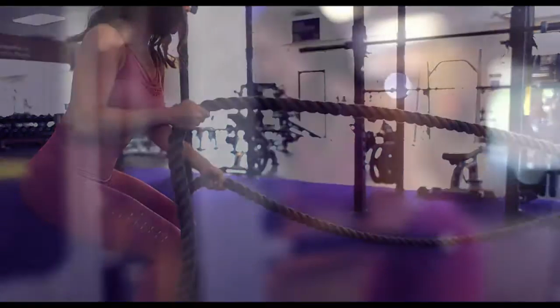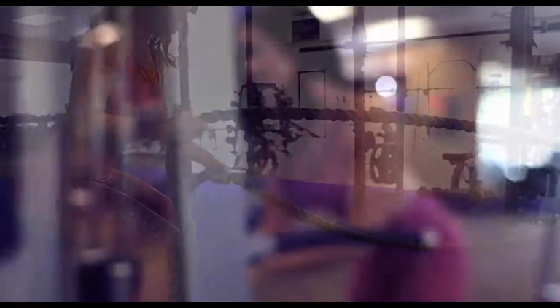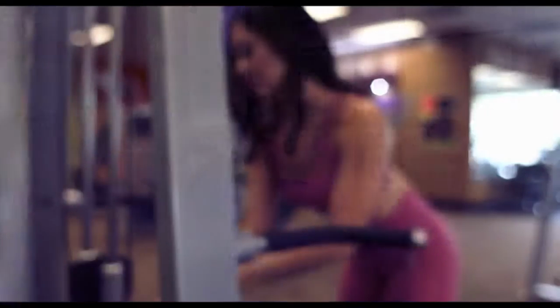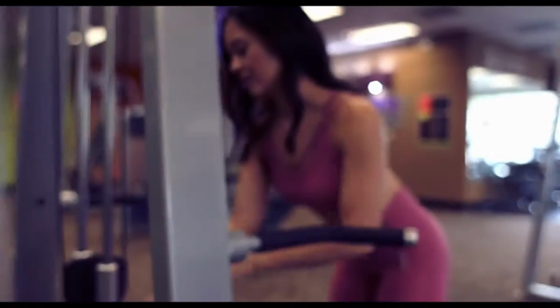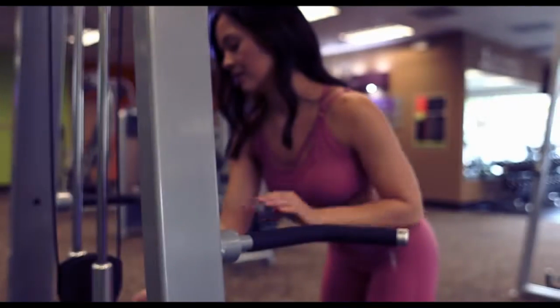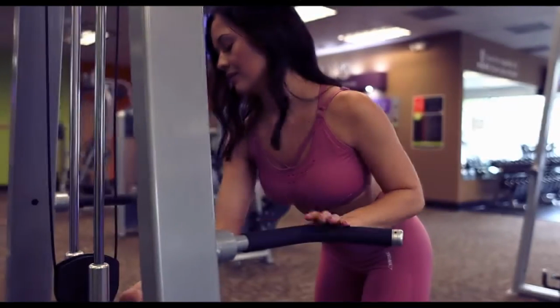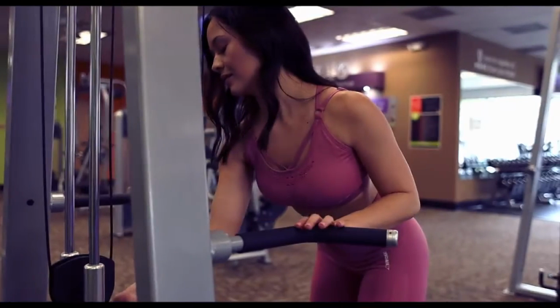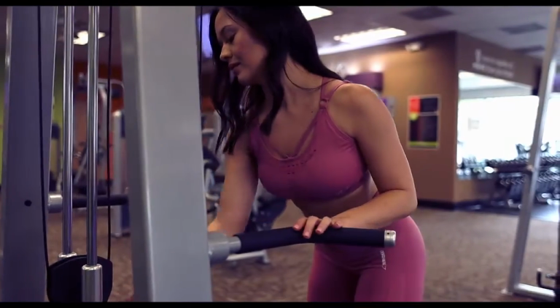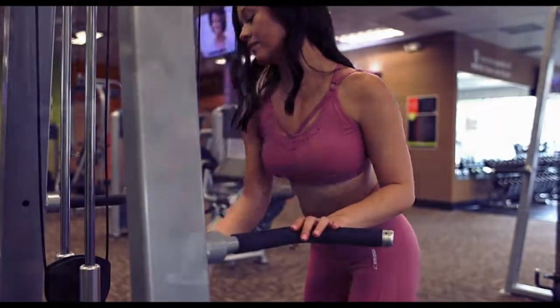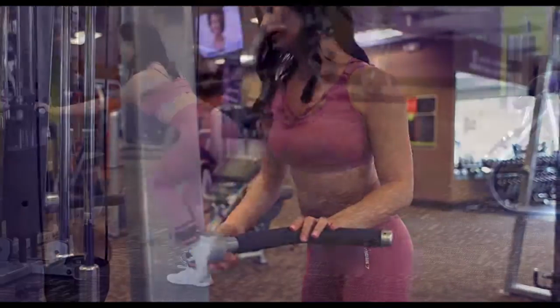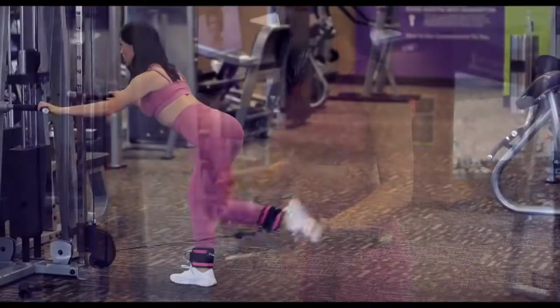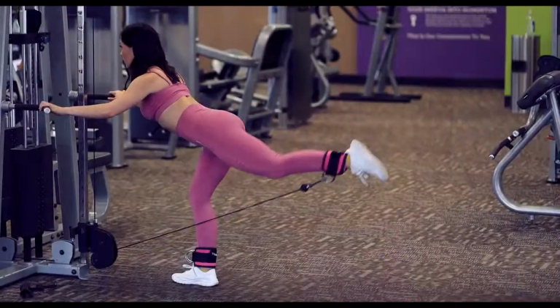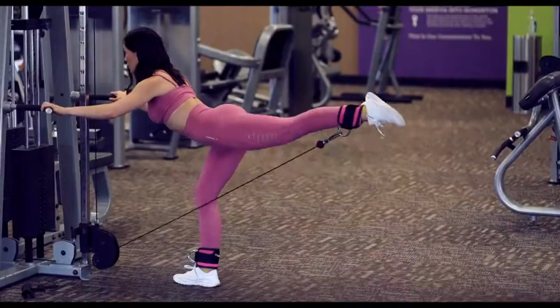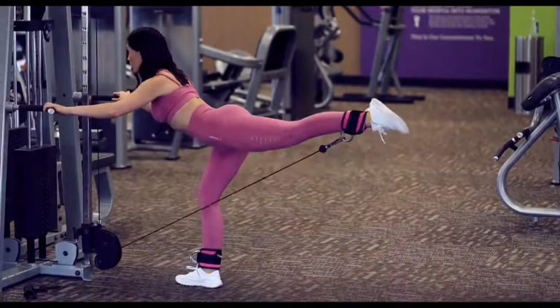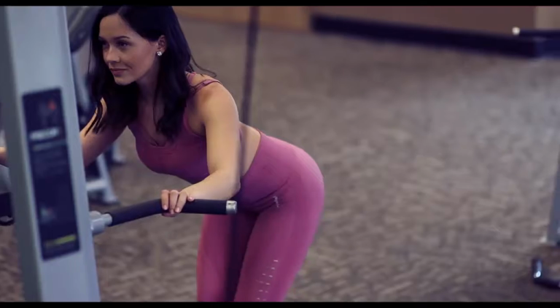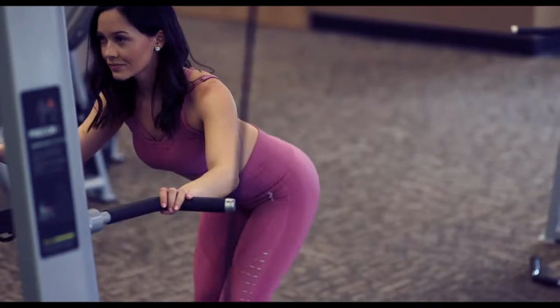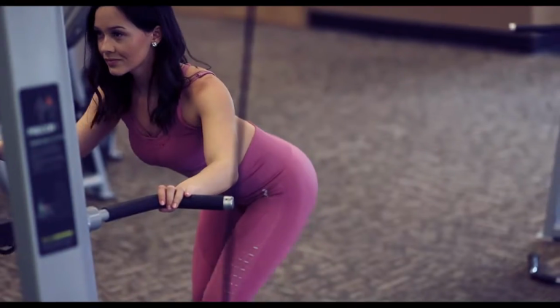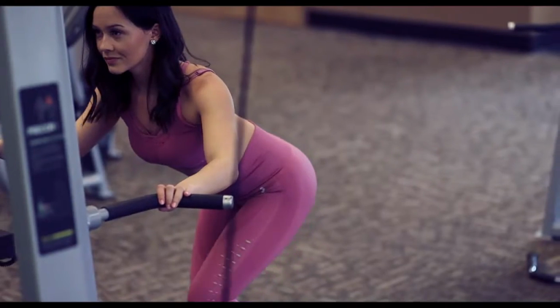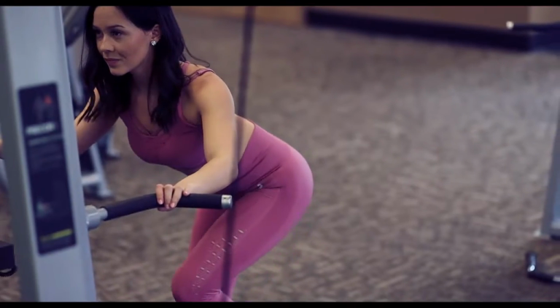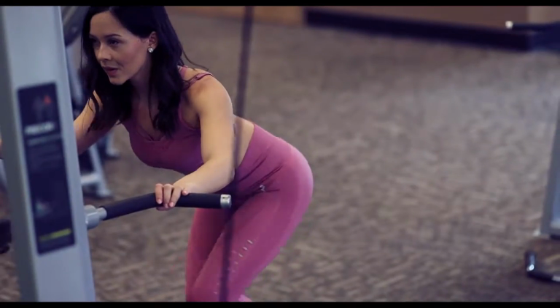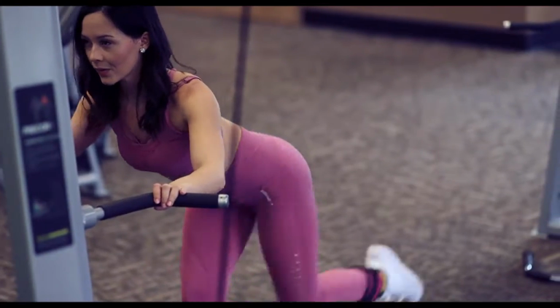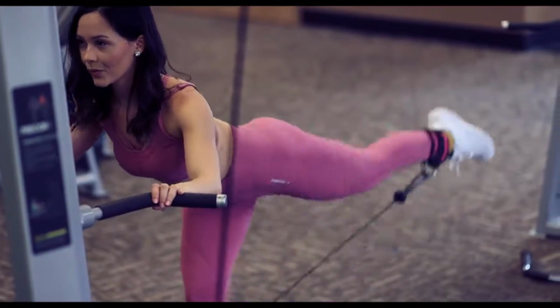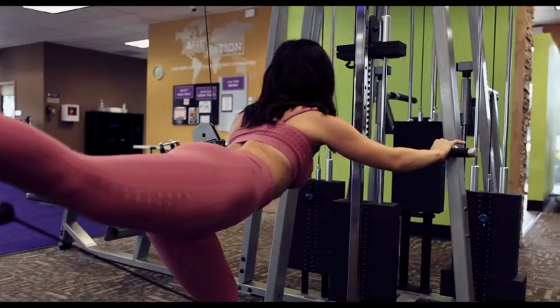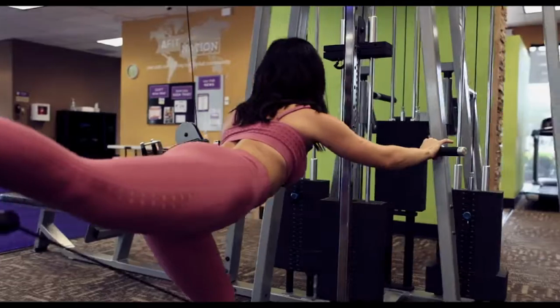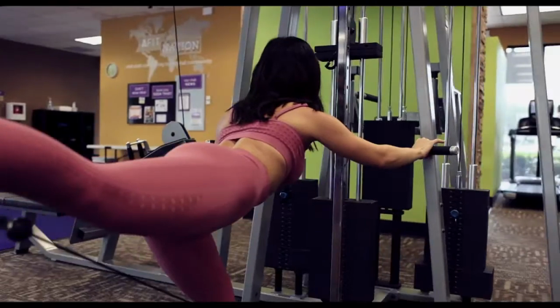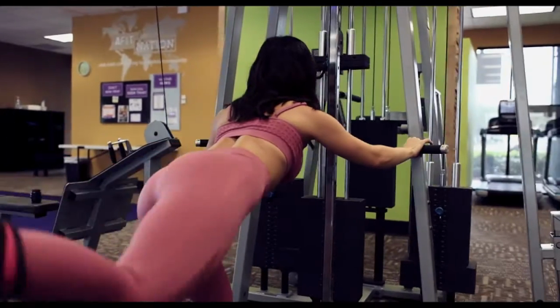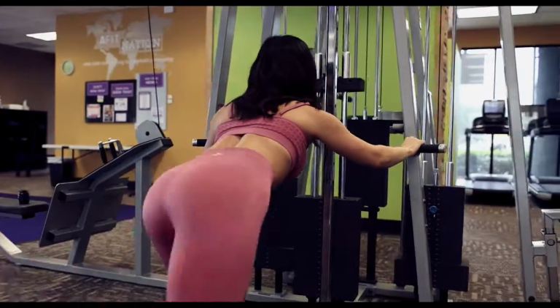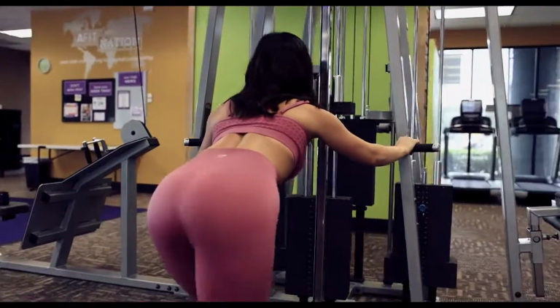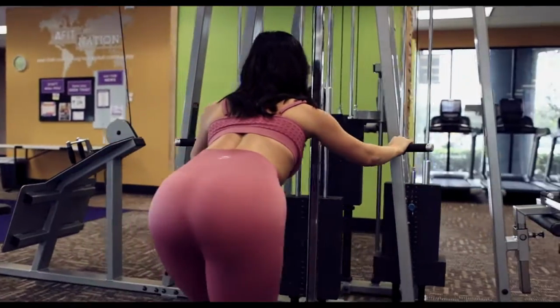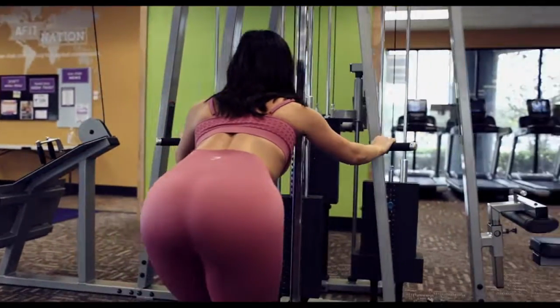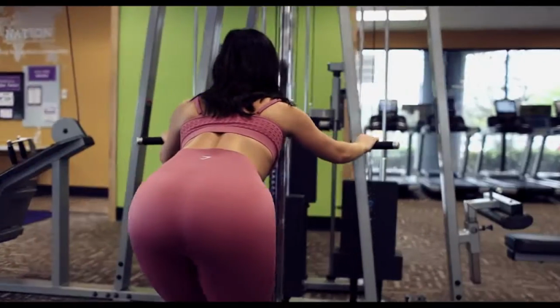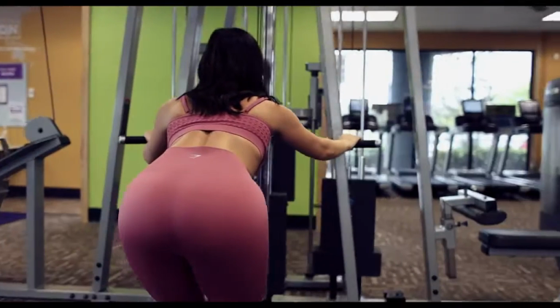When it comes down to how many sets and reps of each exercise I do, I like to do 3 sets of 12 reps.